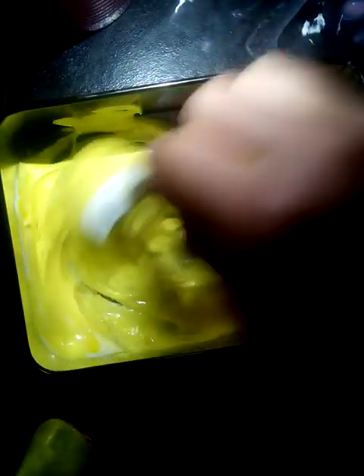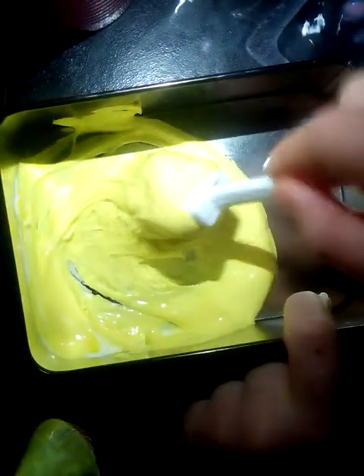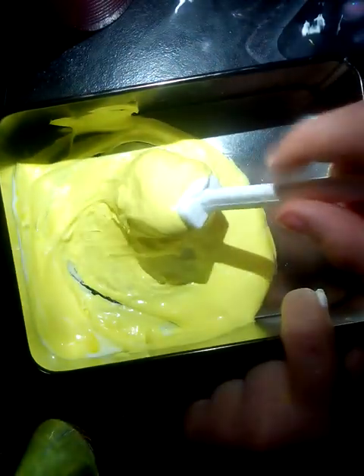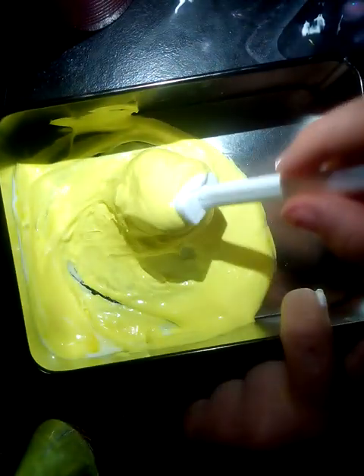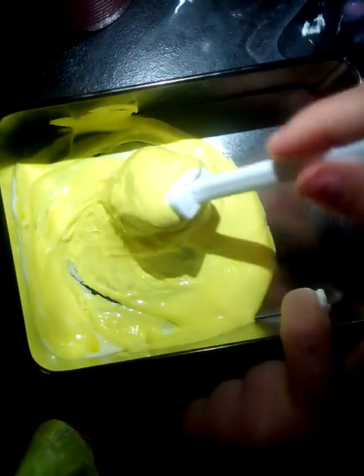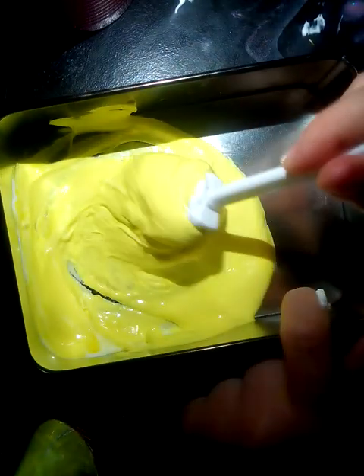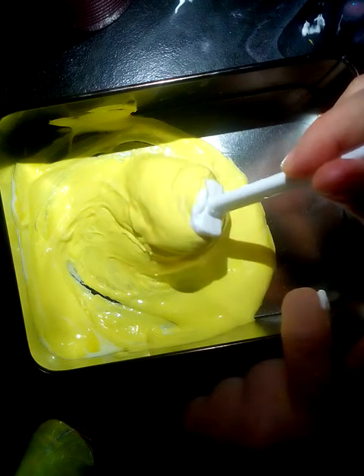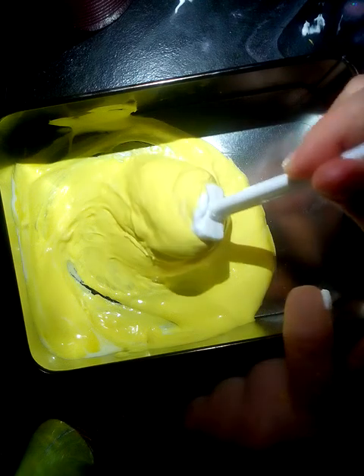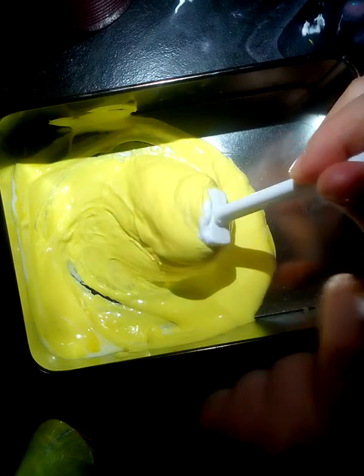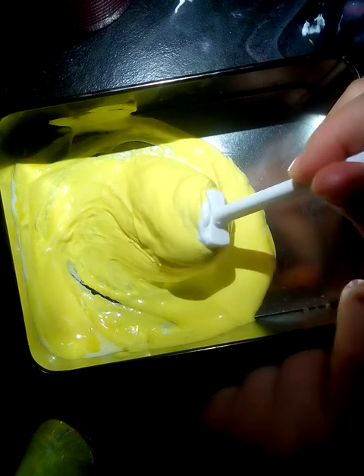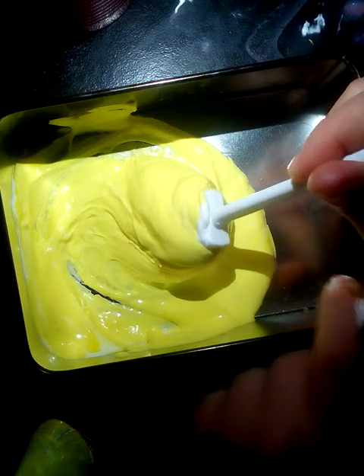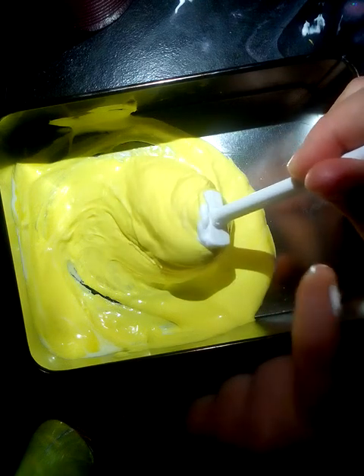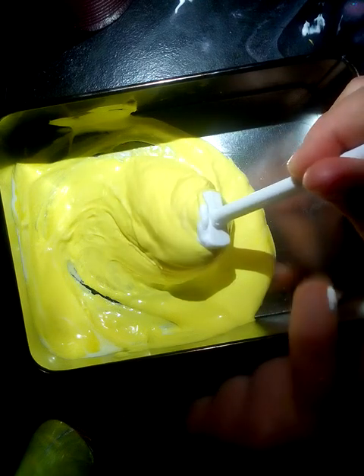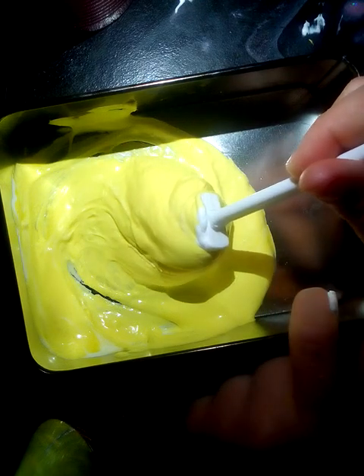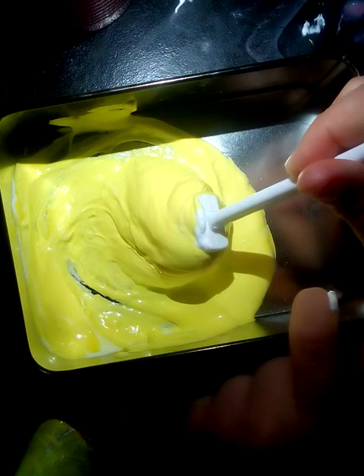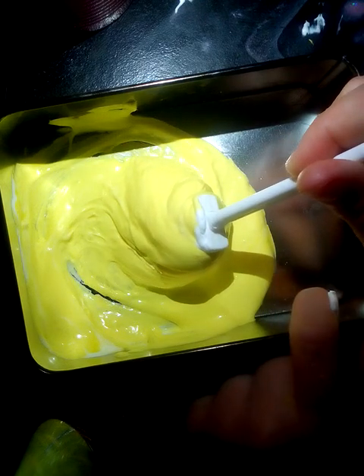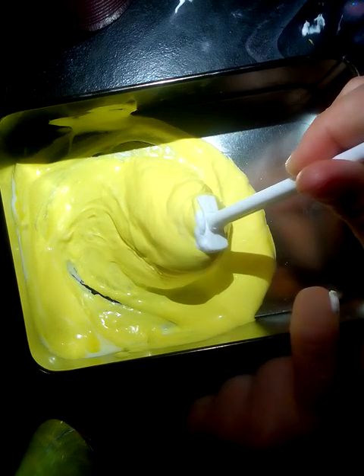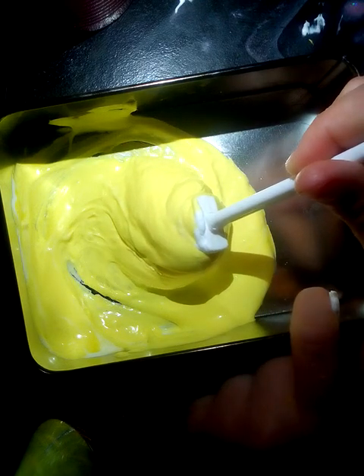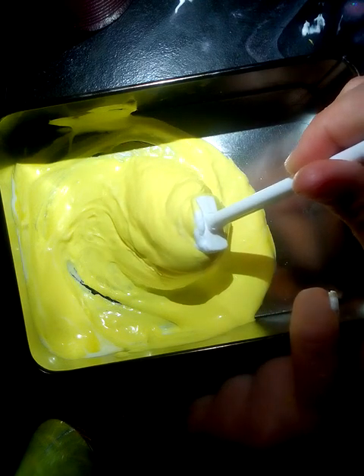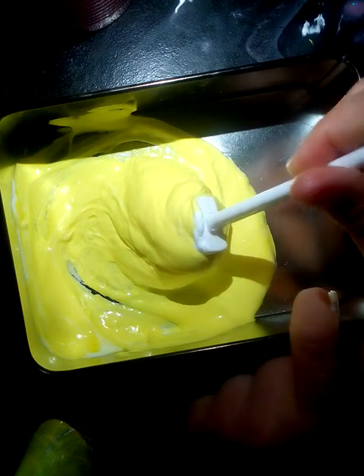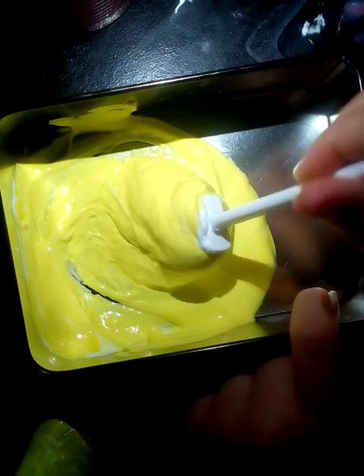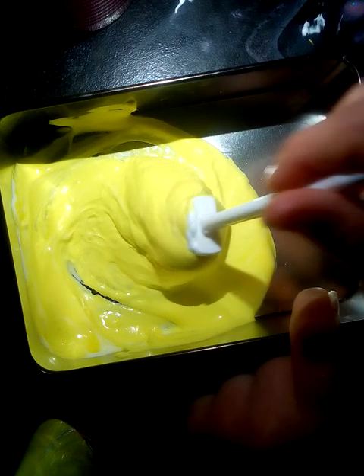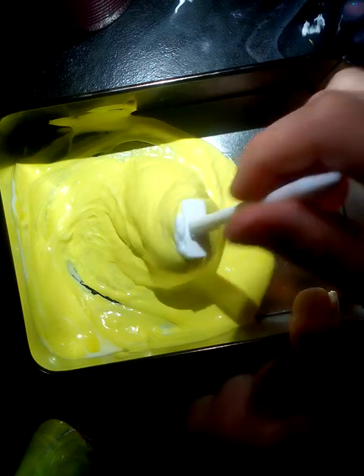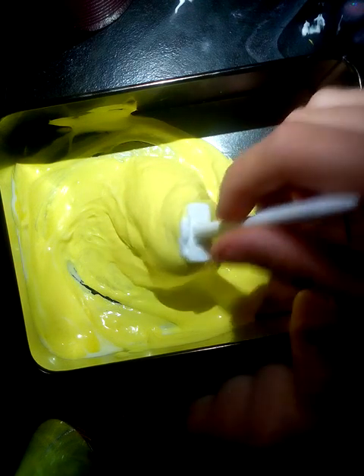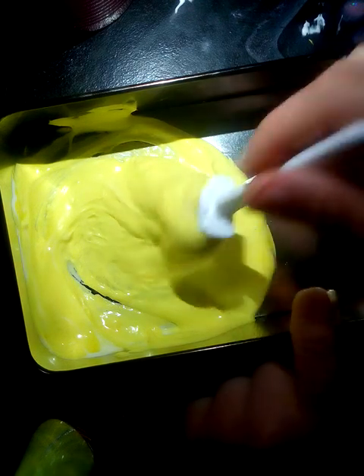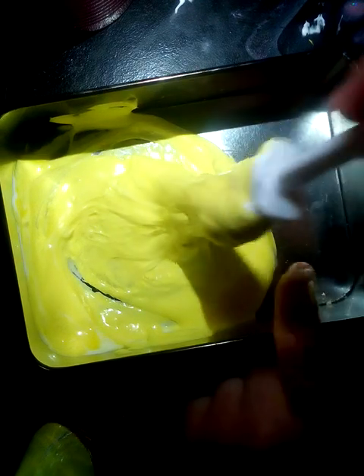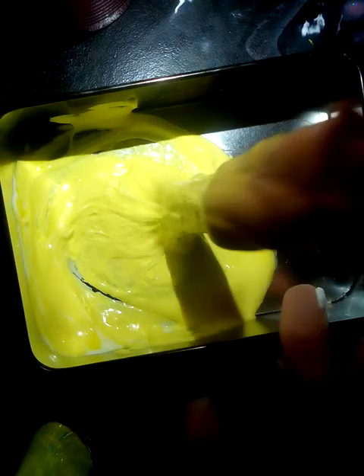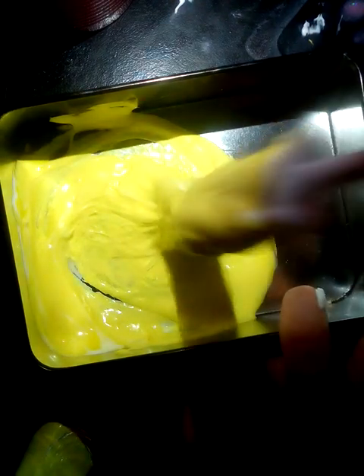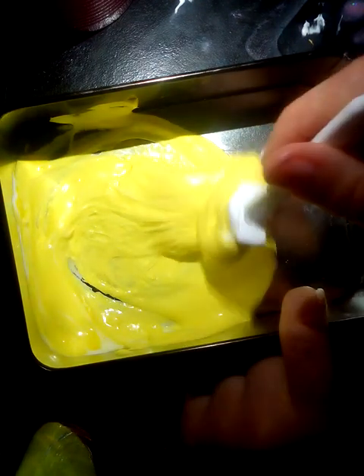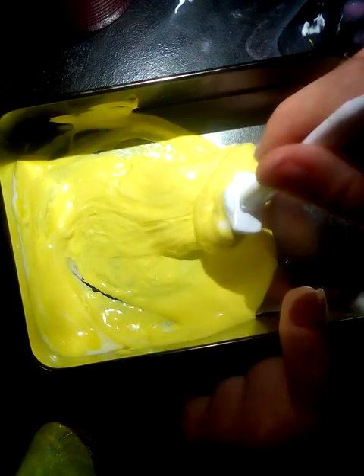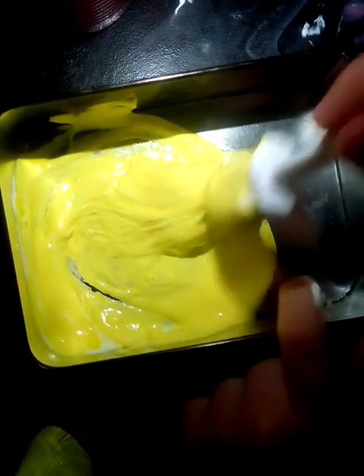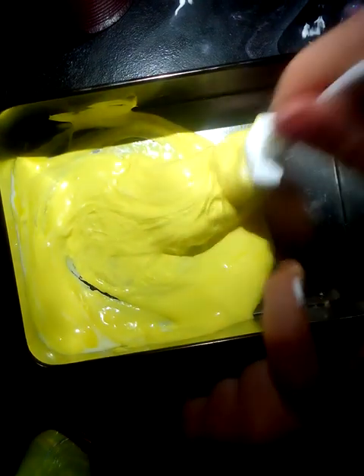And you are just going to keep on mixing this until the slime sticks off the sides.